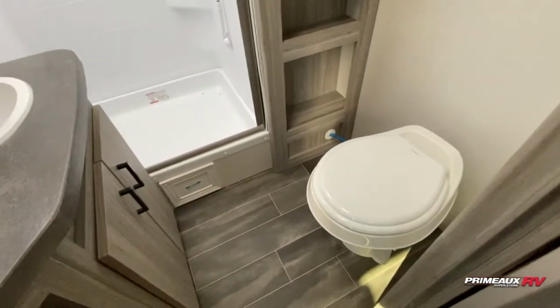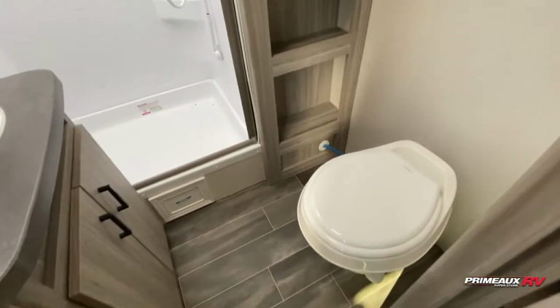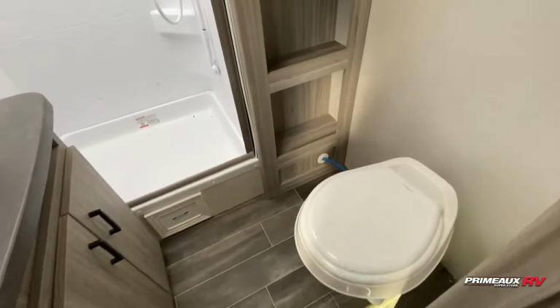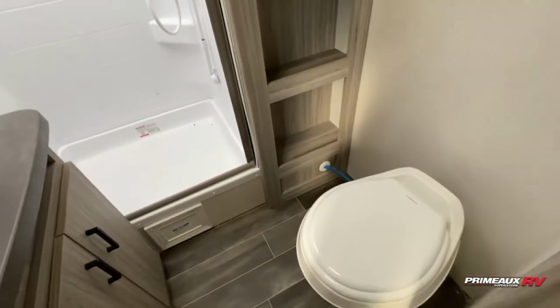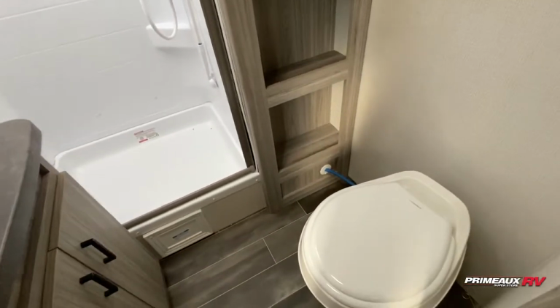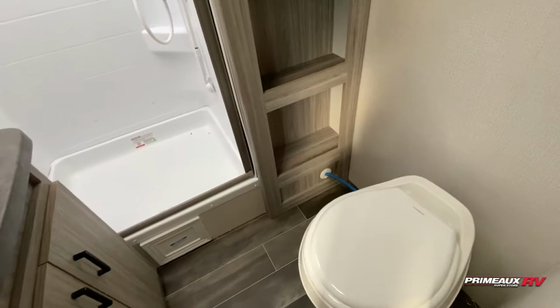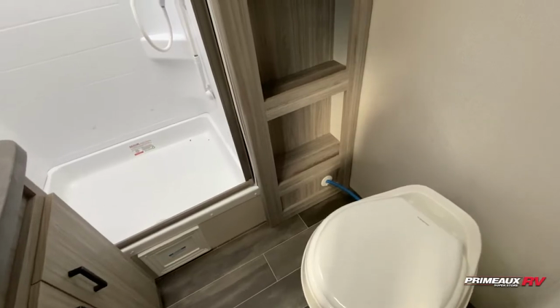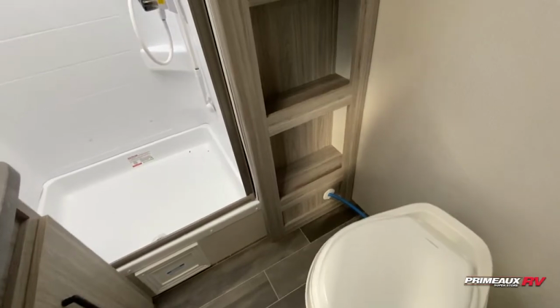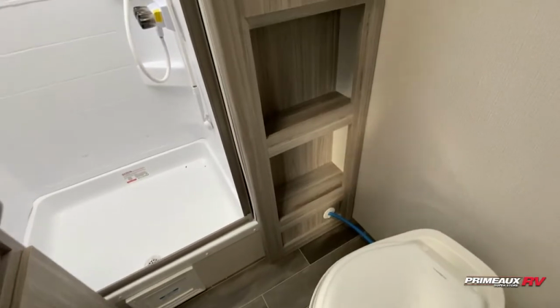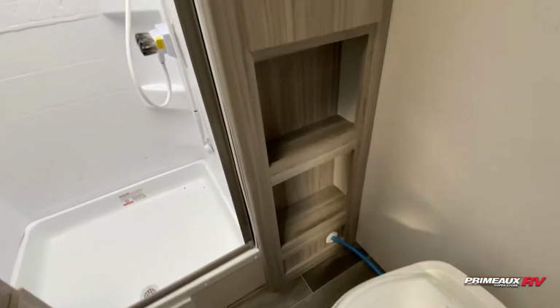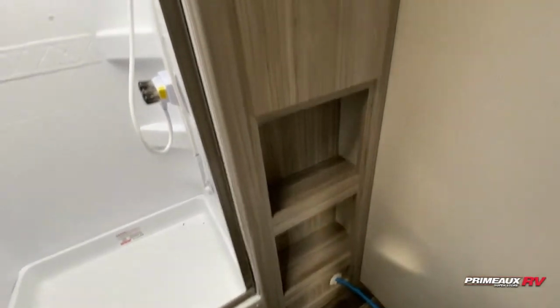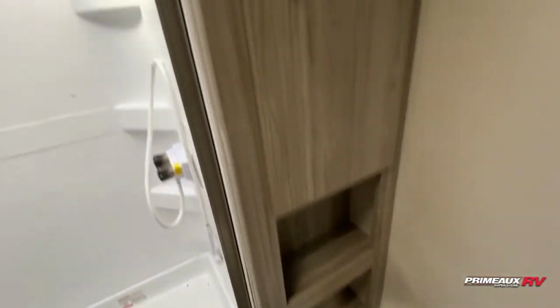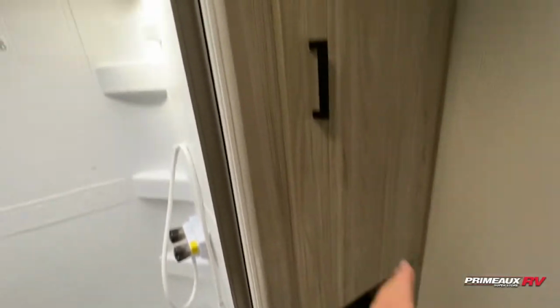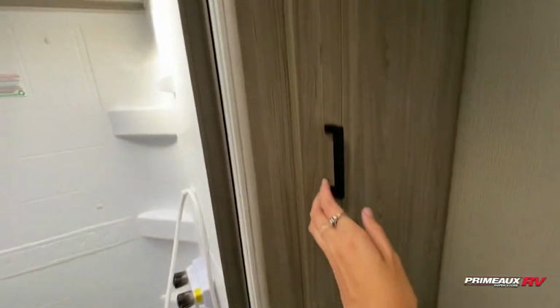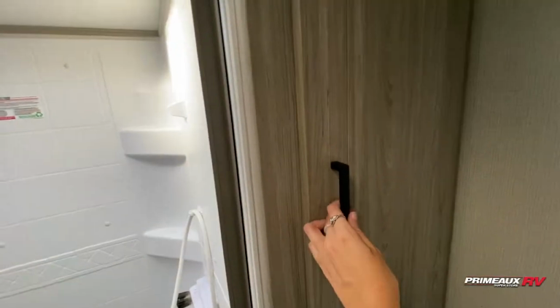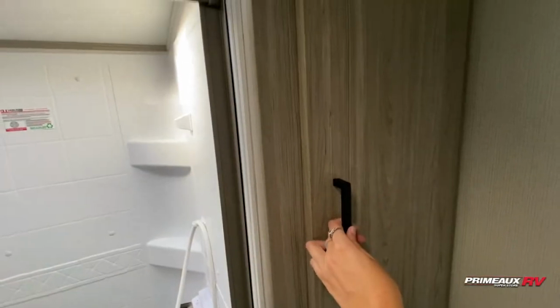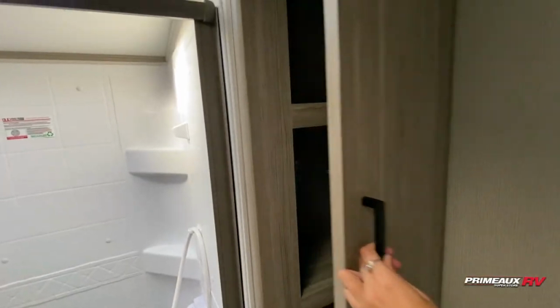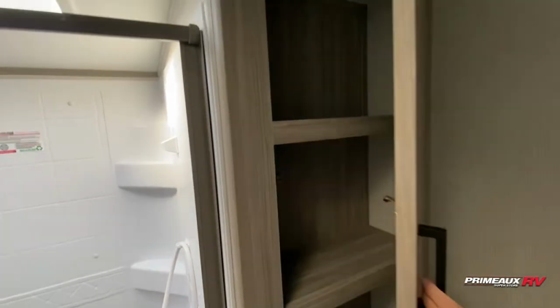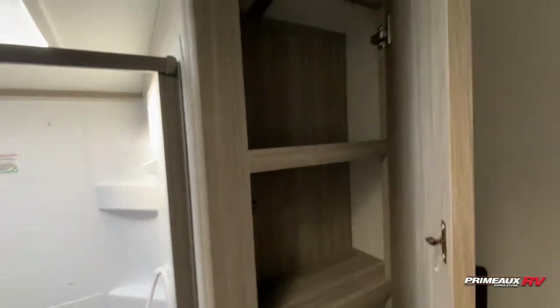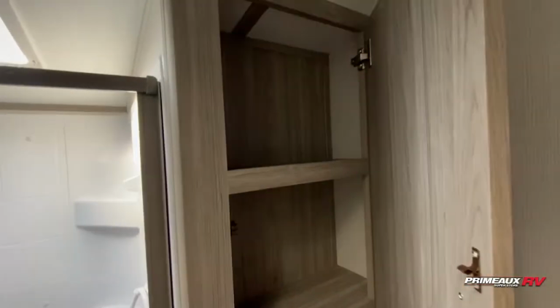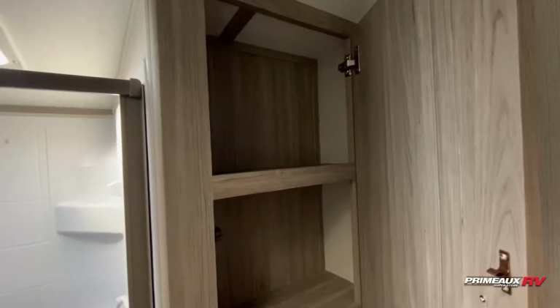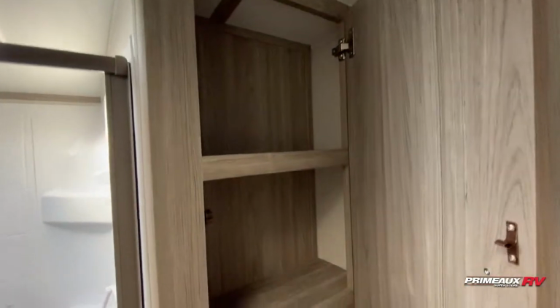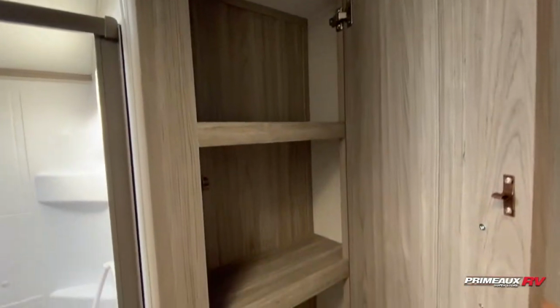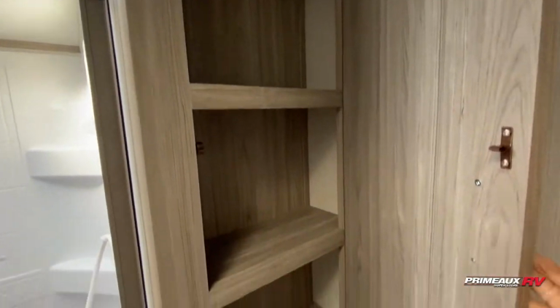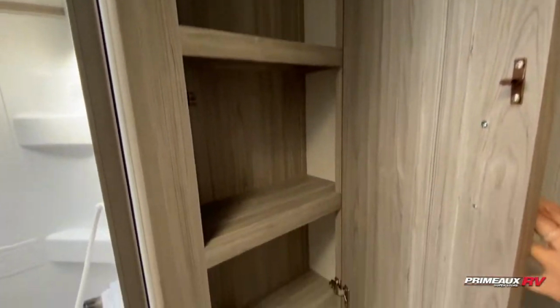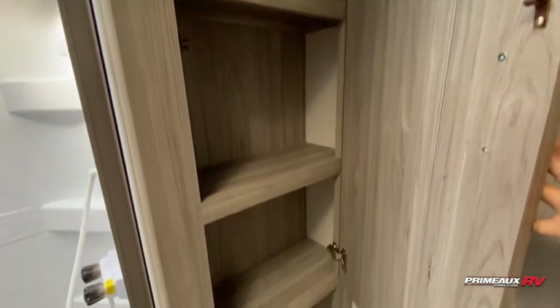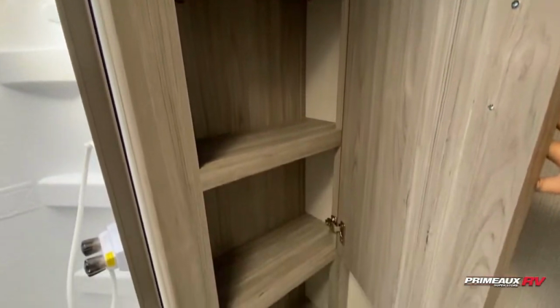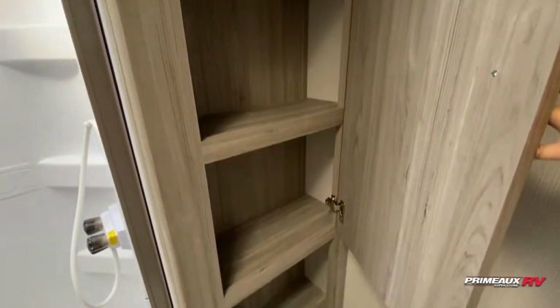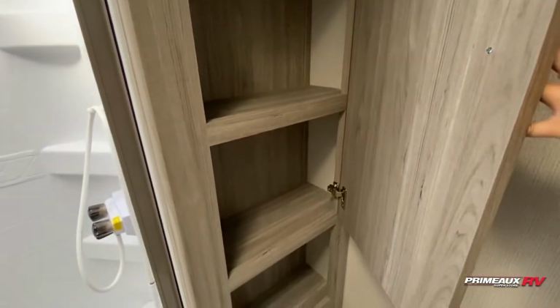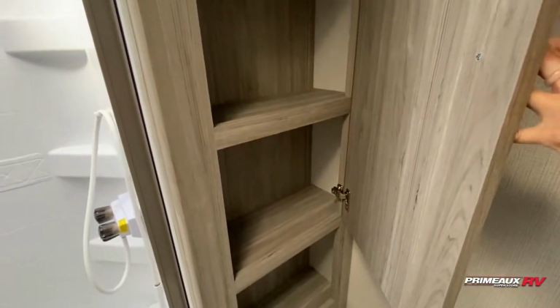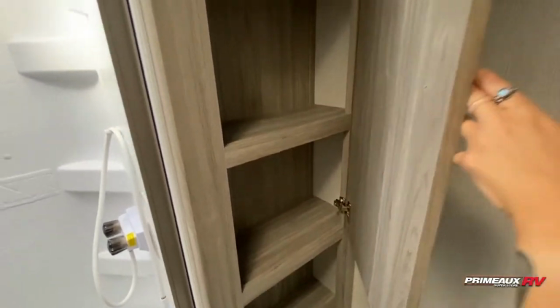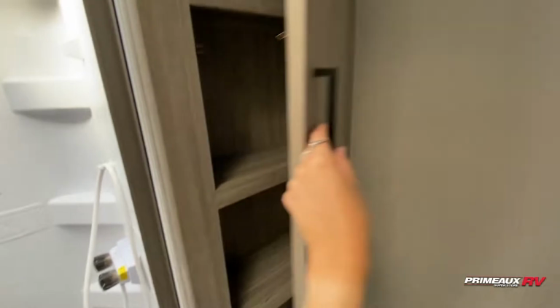For some foot flush toilet, more open storage, and then you're going to have this little extra linen storage here.